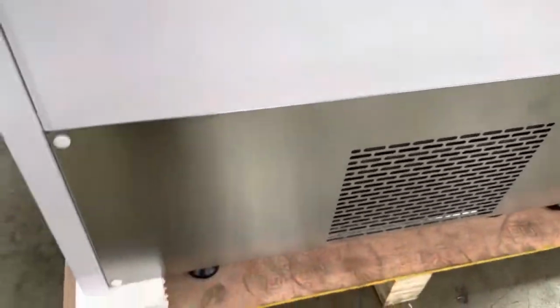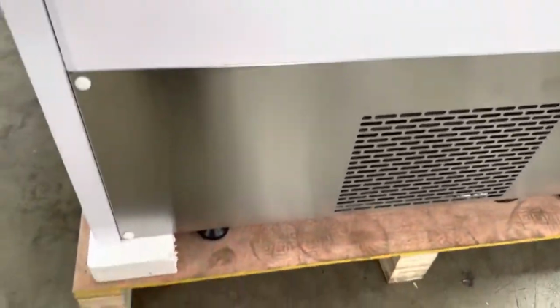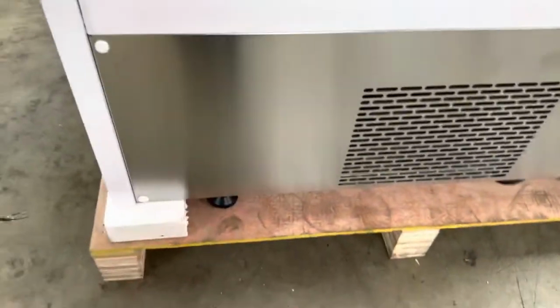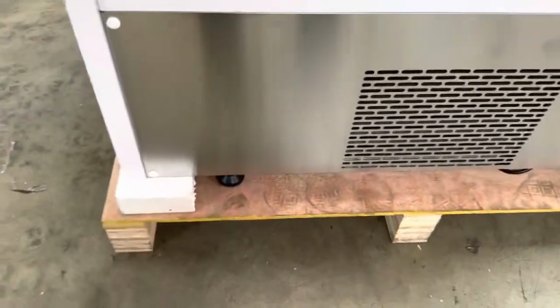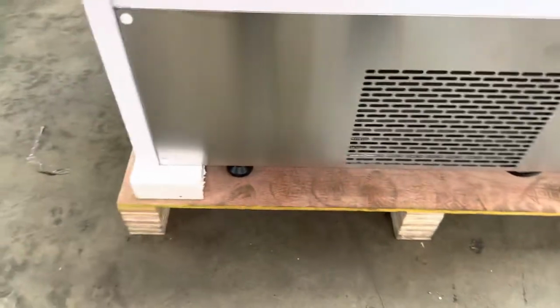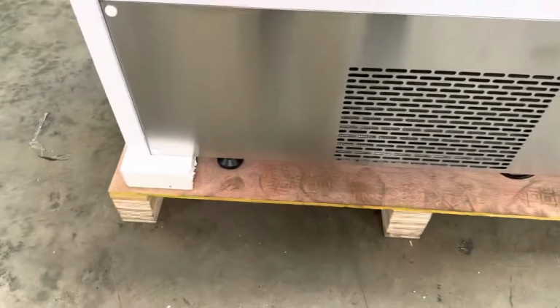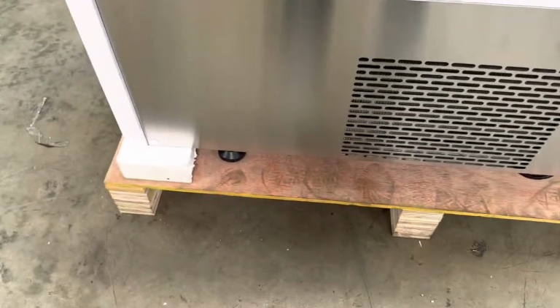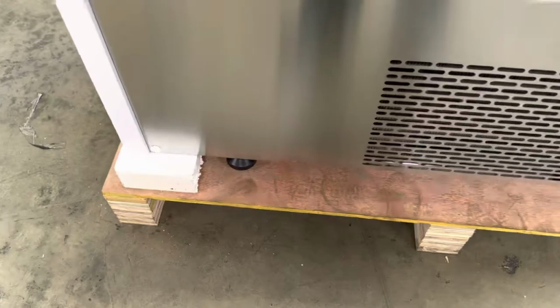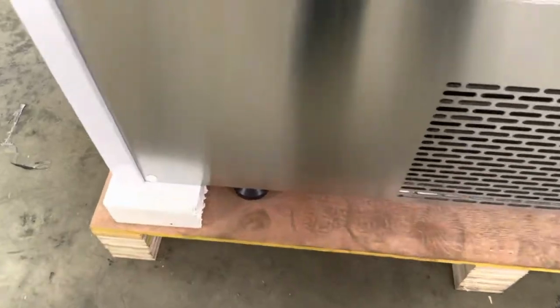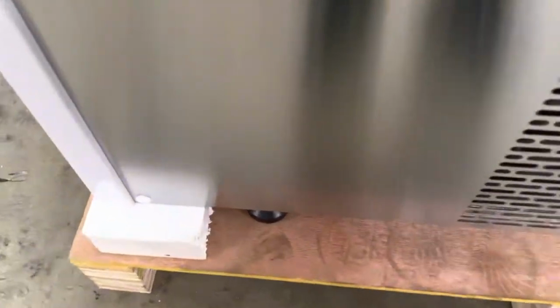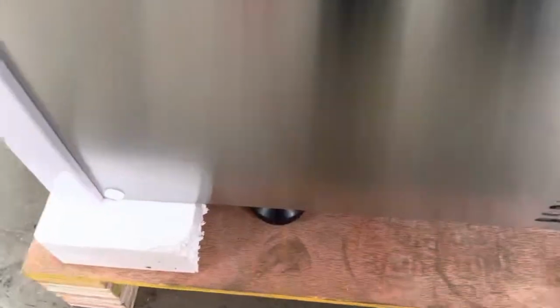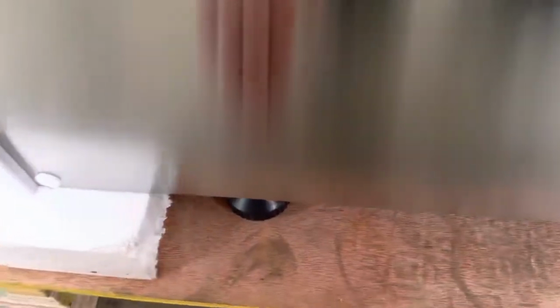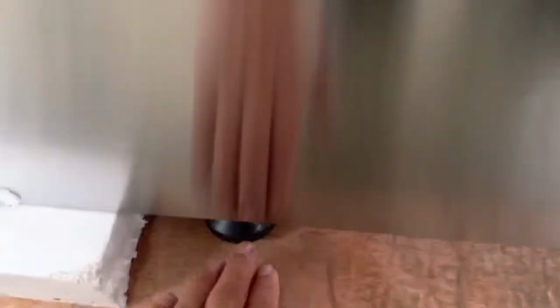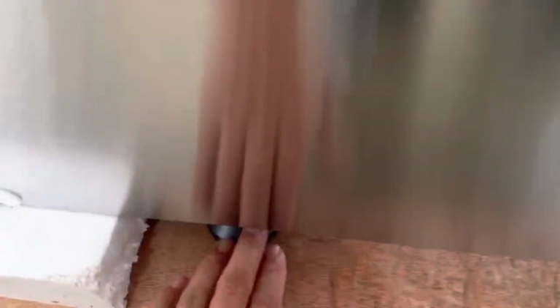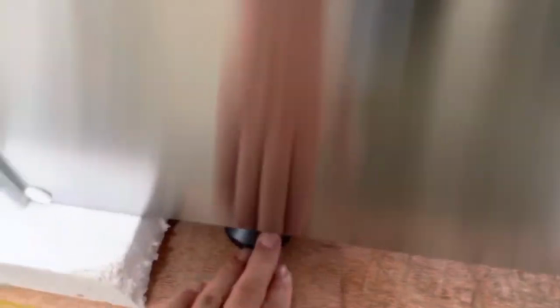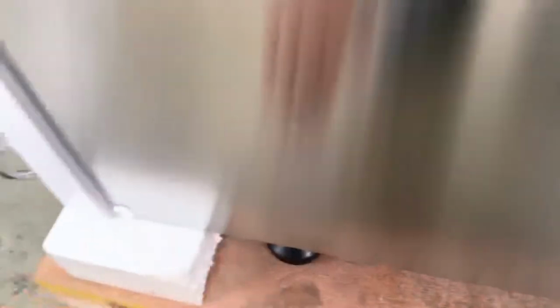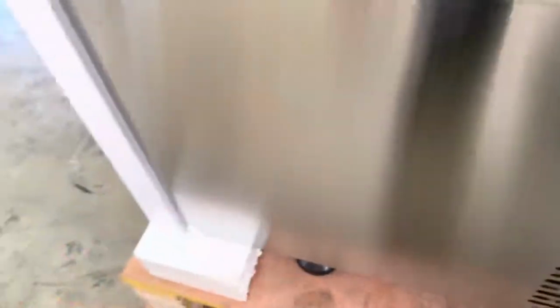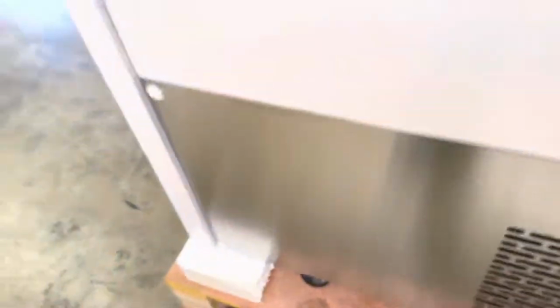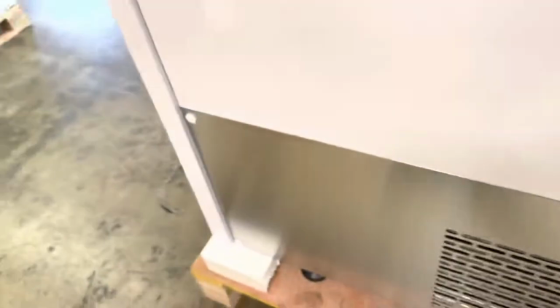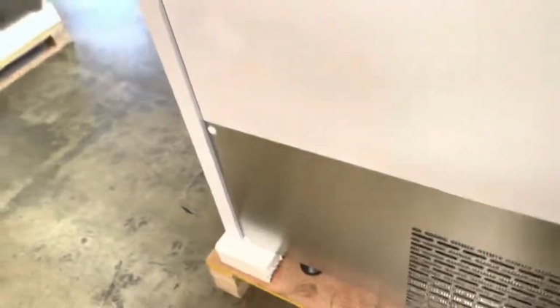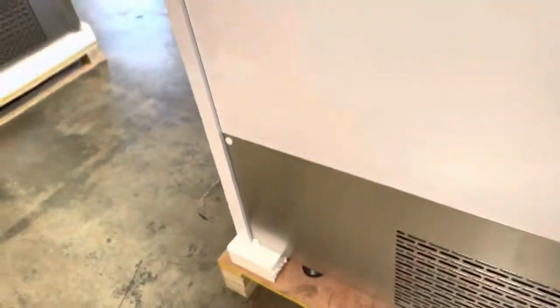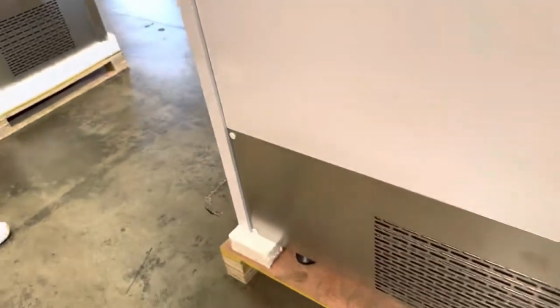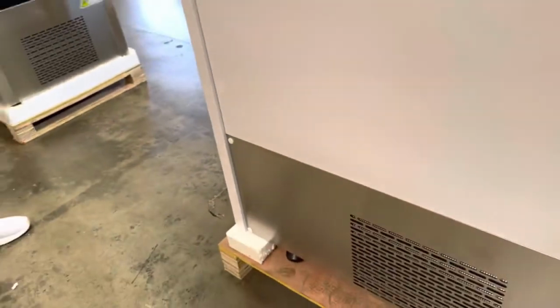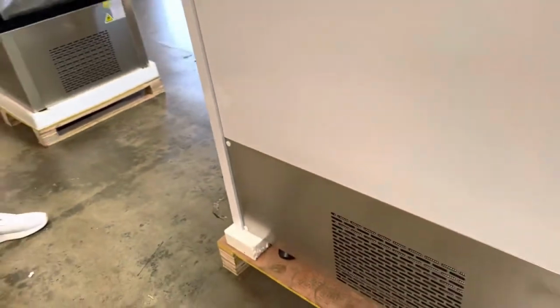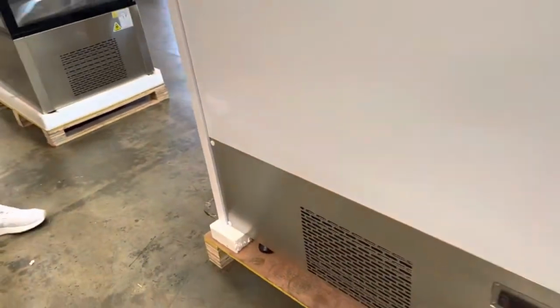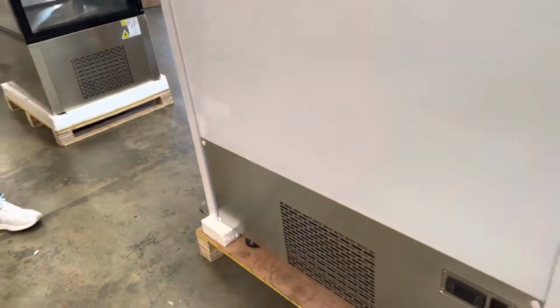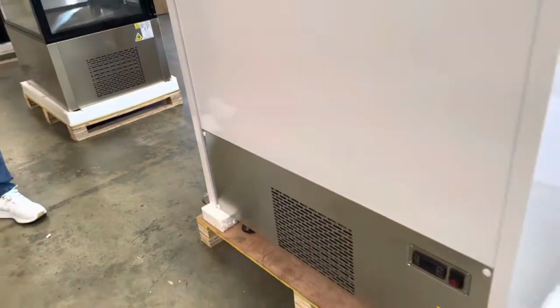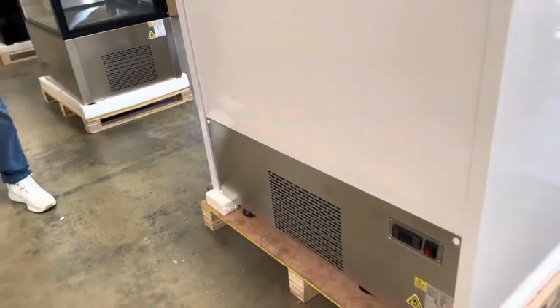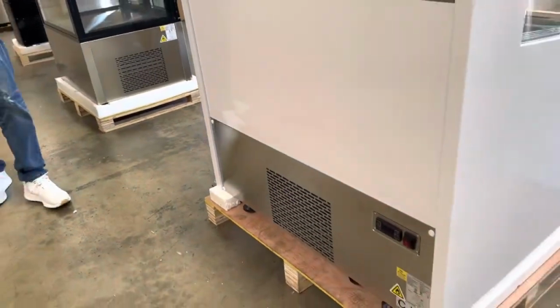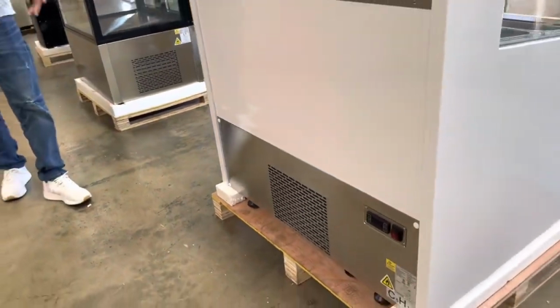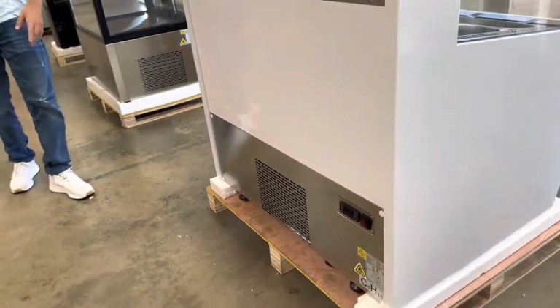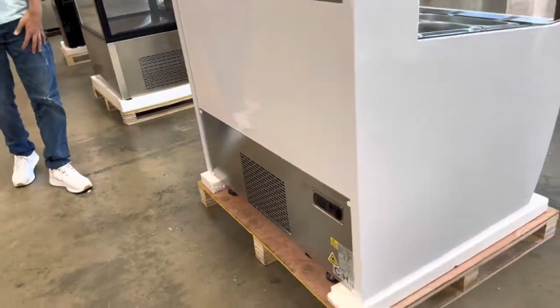The unit already has wheels installed as well as legs, so you have the option of whether you want to use the wheels or the legs — both are already installed.